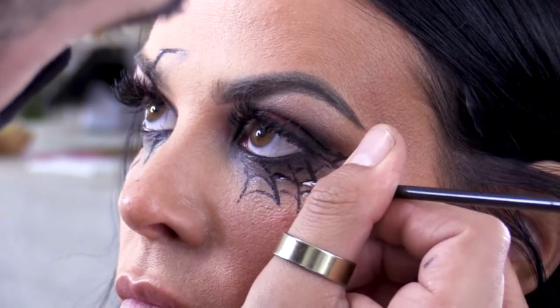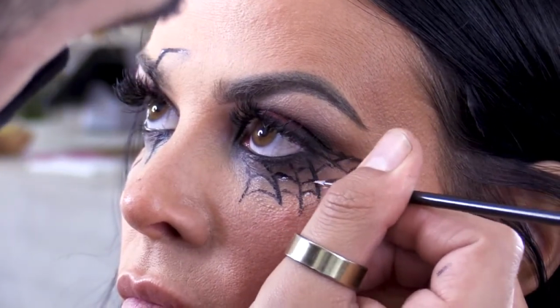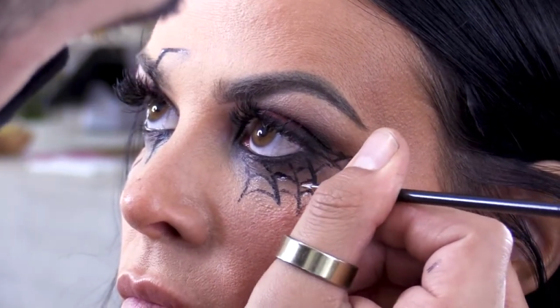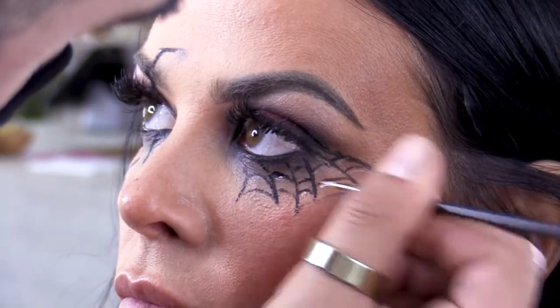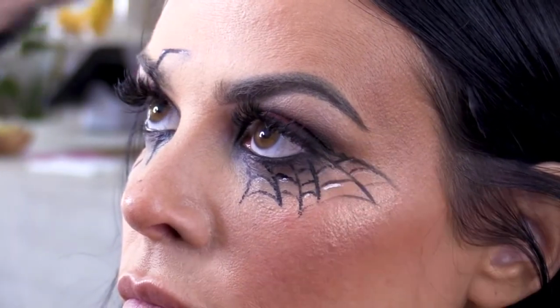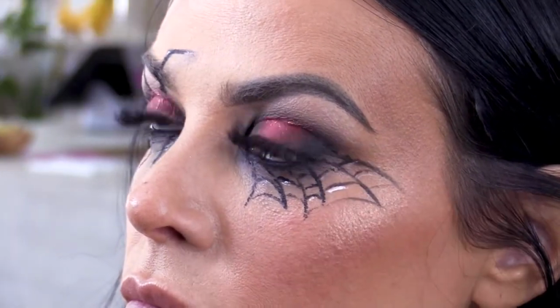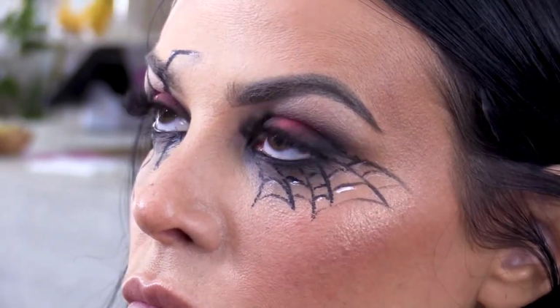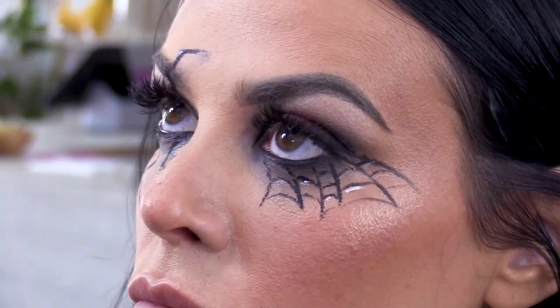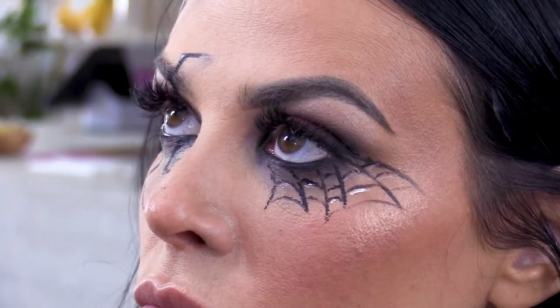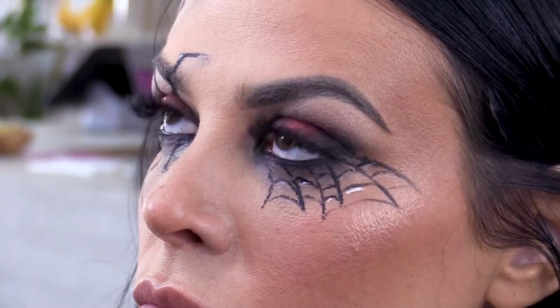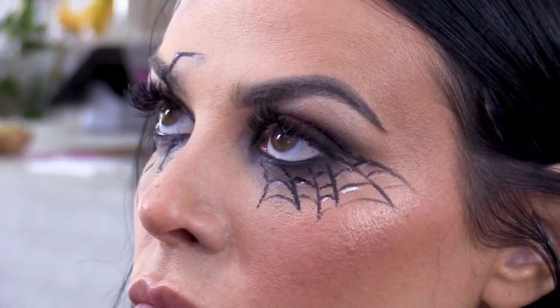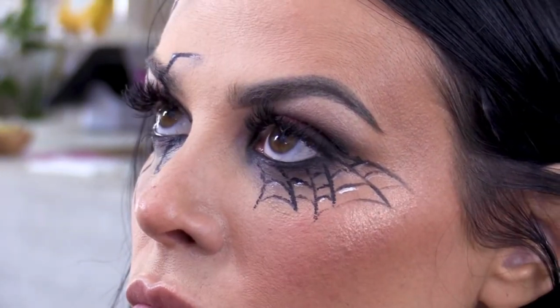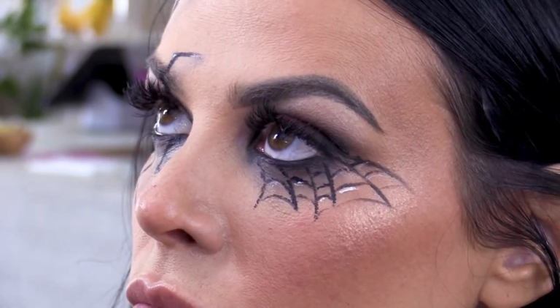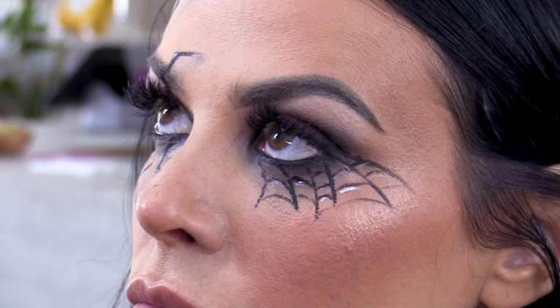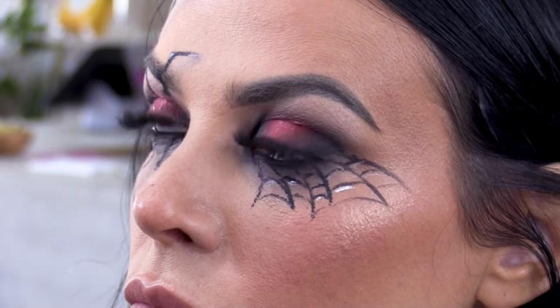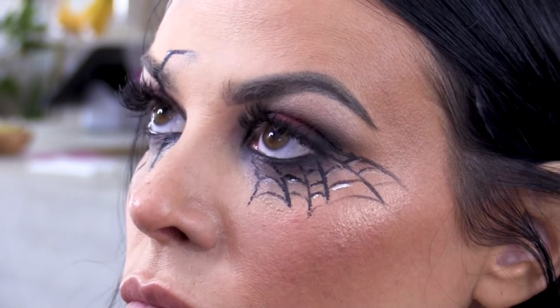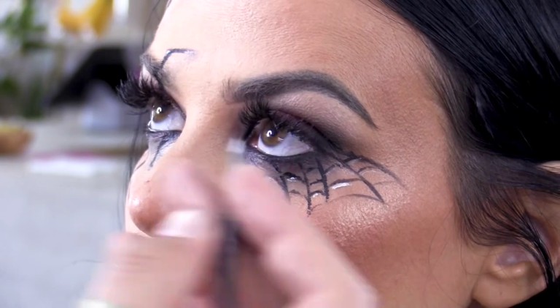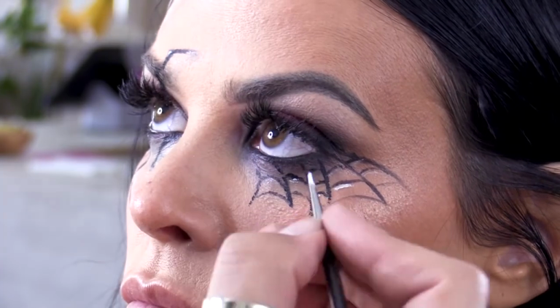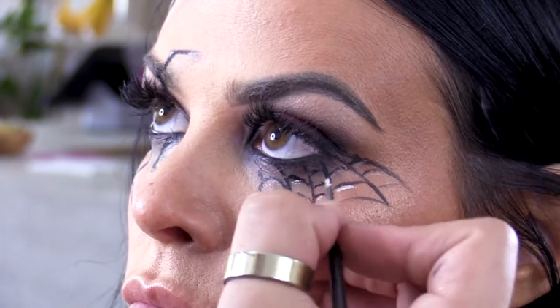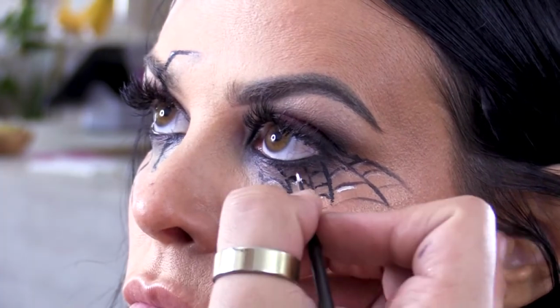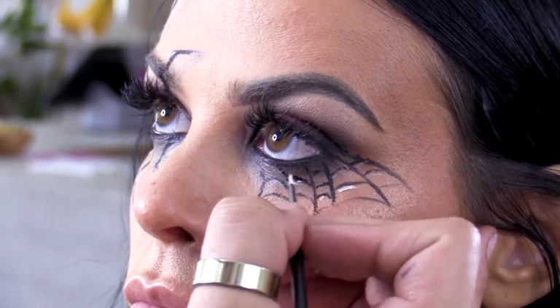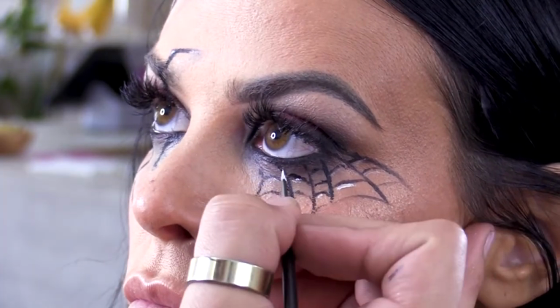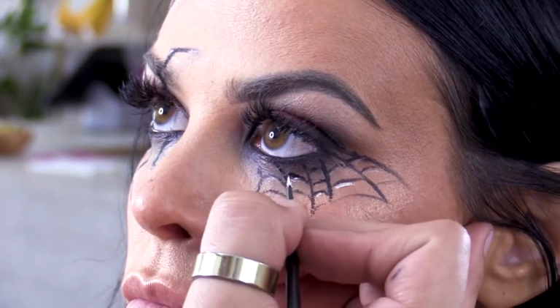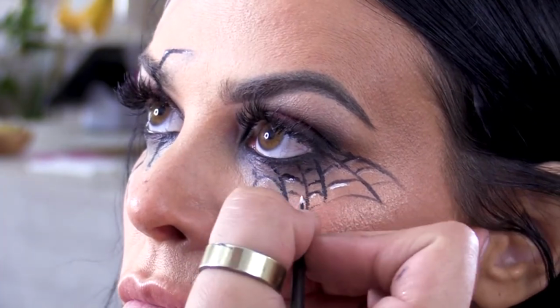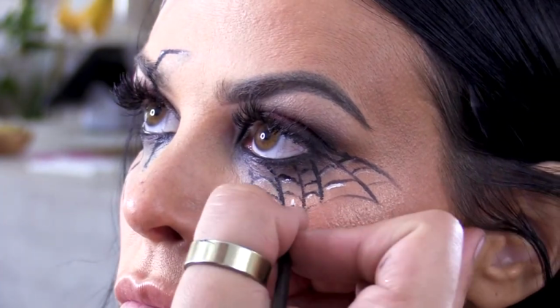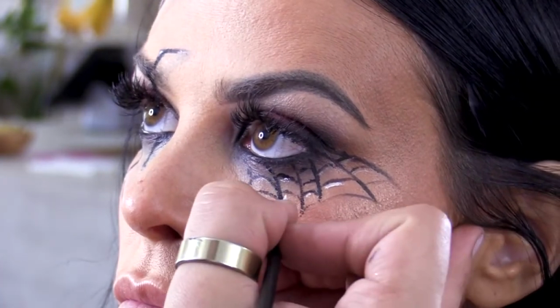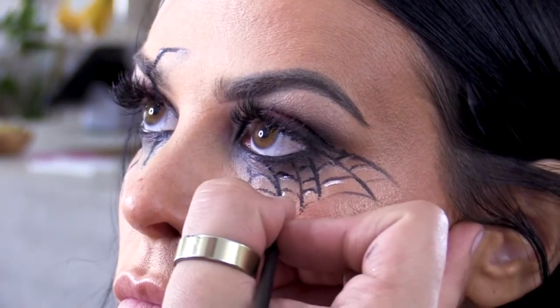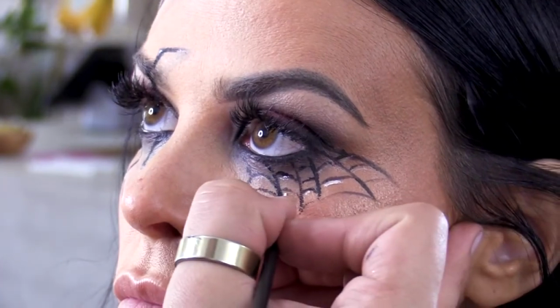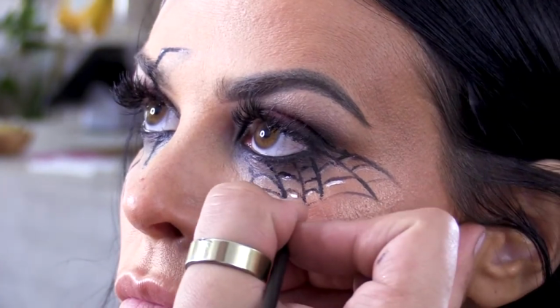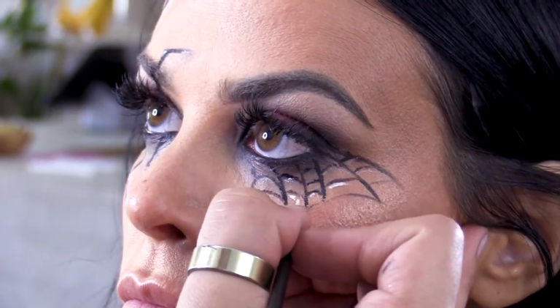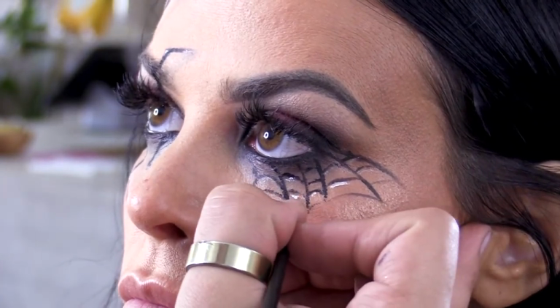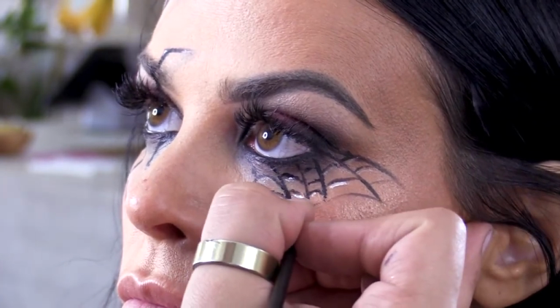We don't have to add highlight to everybody, but mostly everybody. It doesn't have to be super perfect because it's really just there for detail.